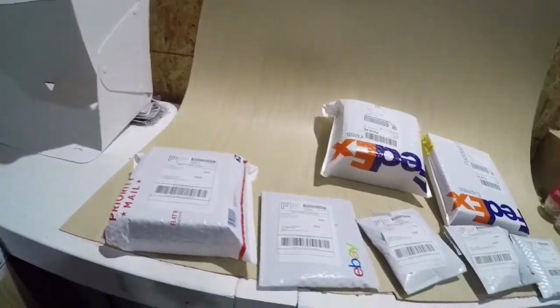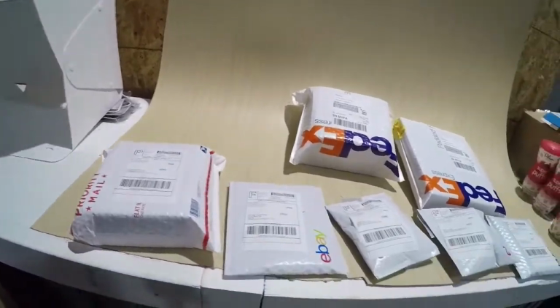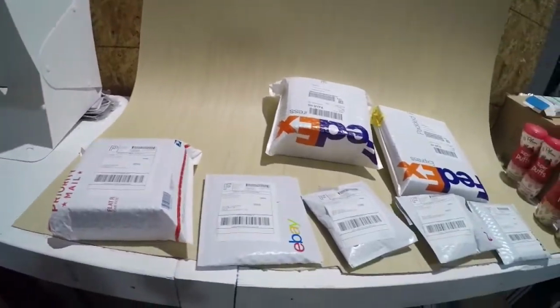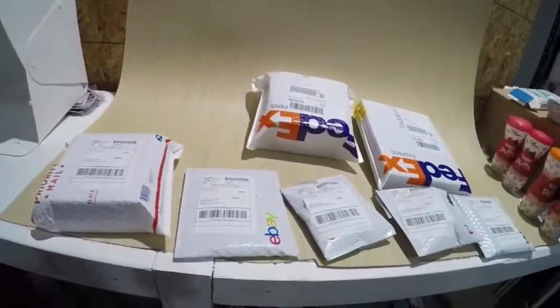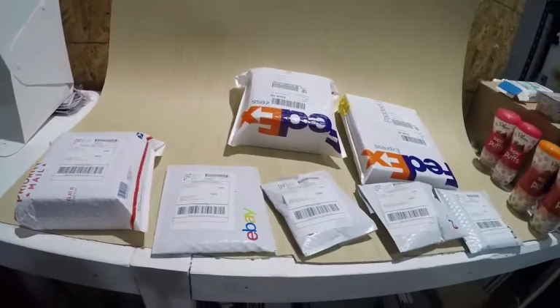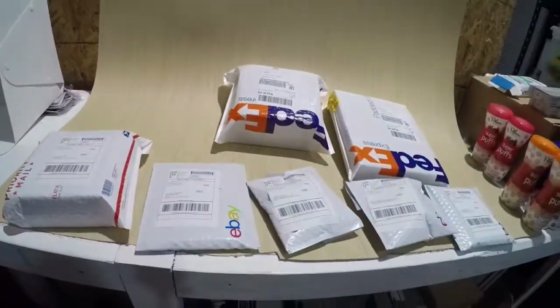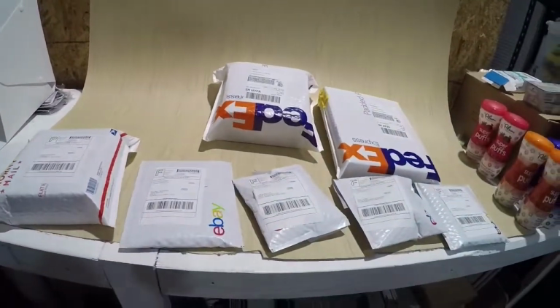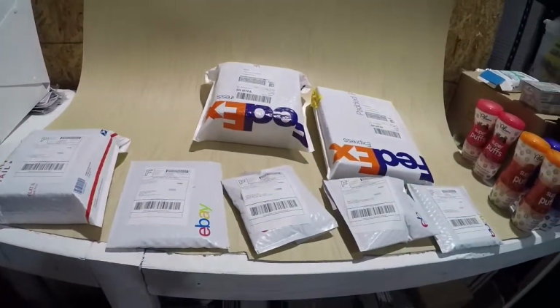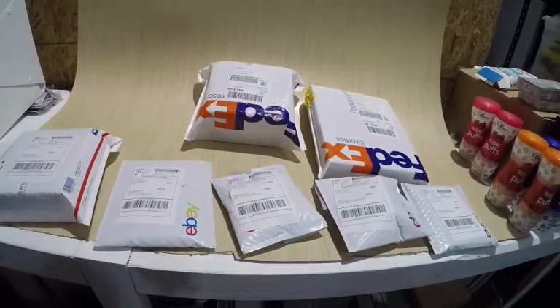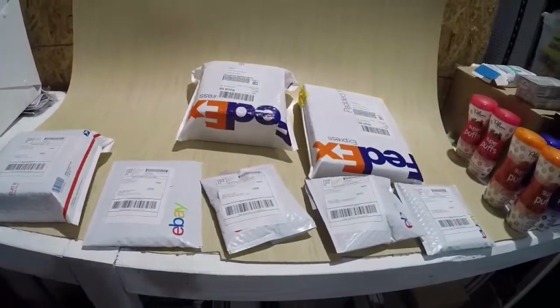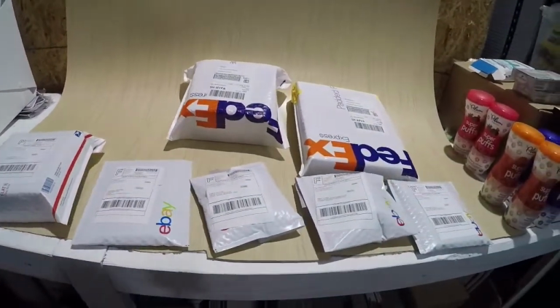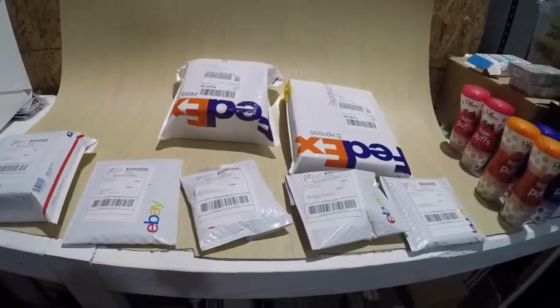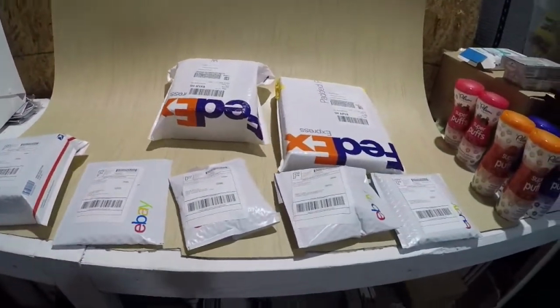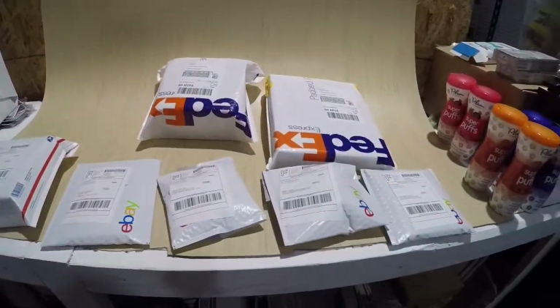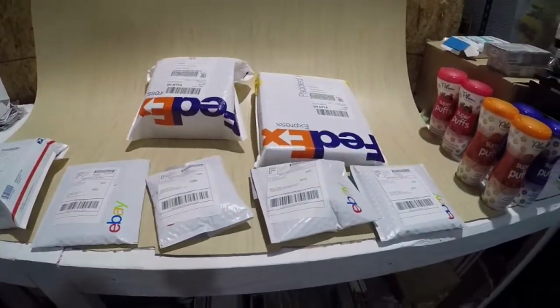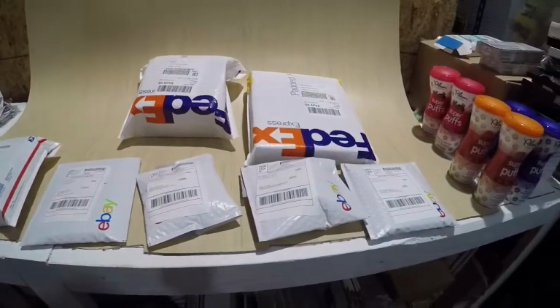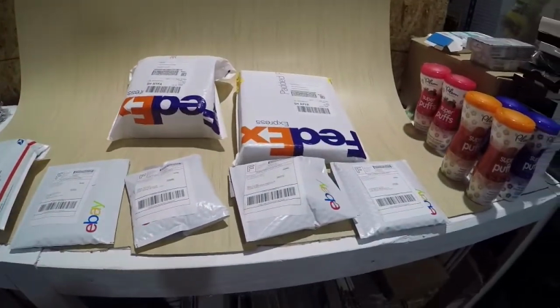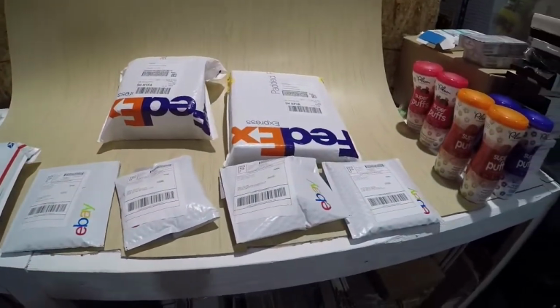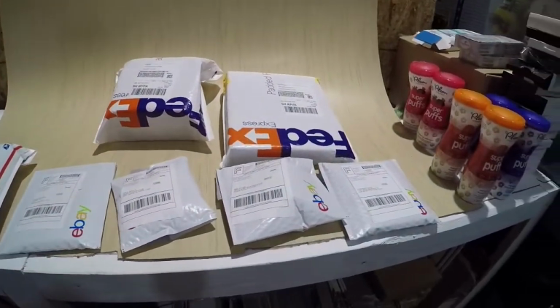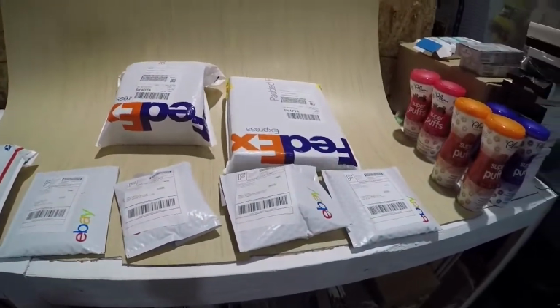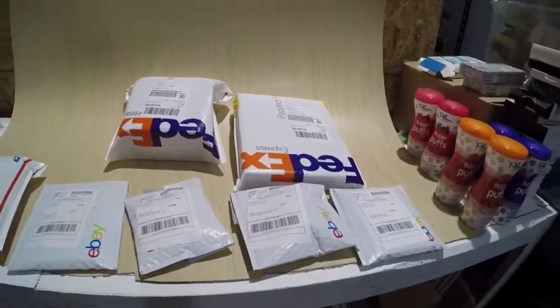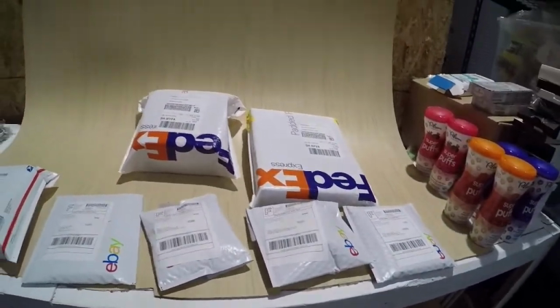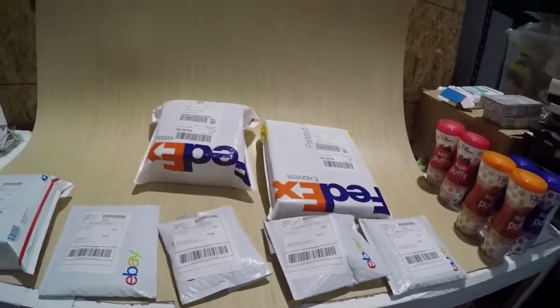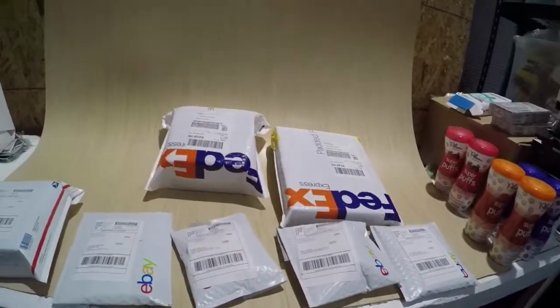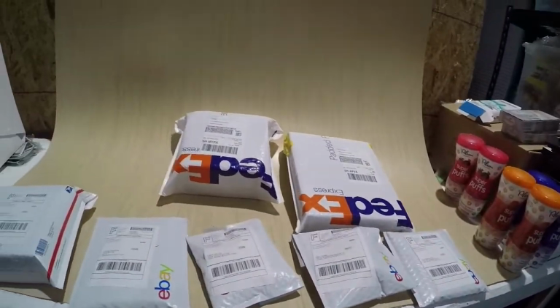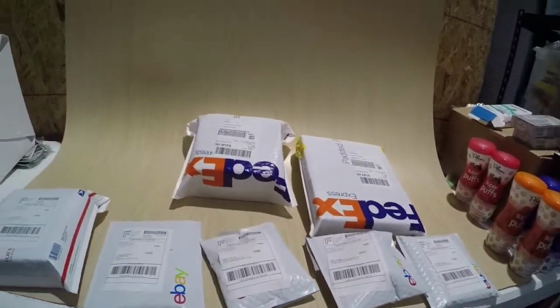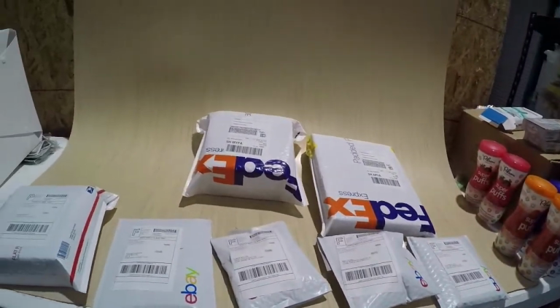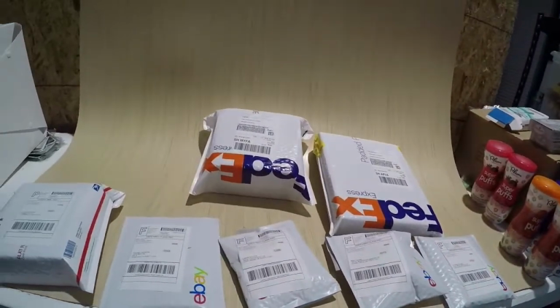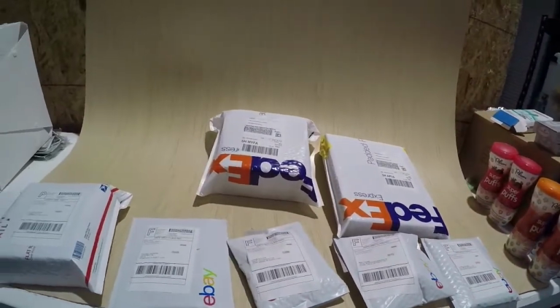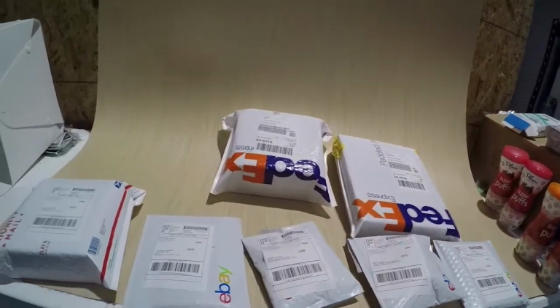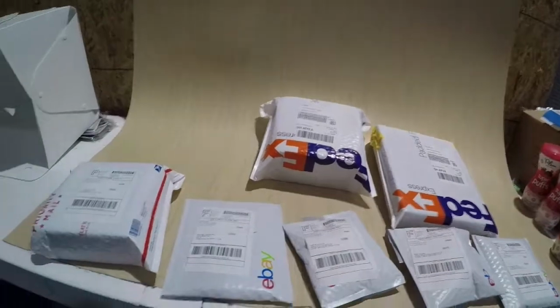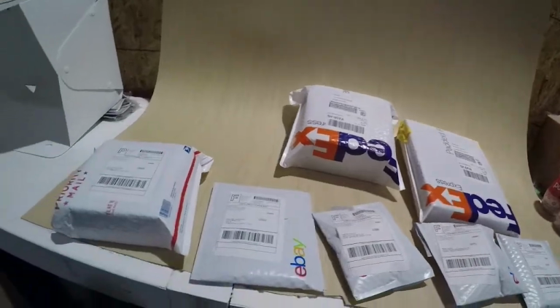We got all the shipping done, now we're just going to wait on the Home Depot pallet.